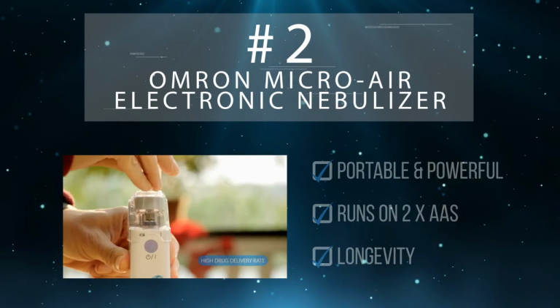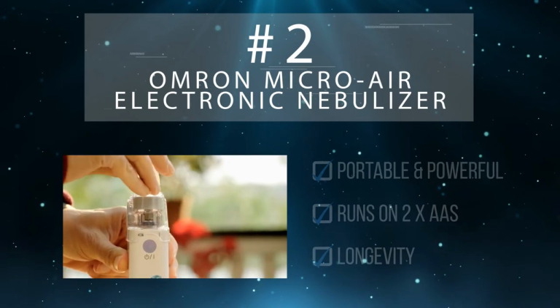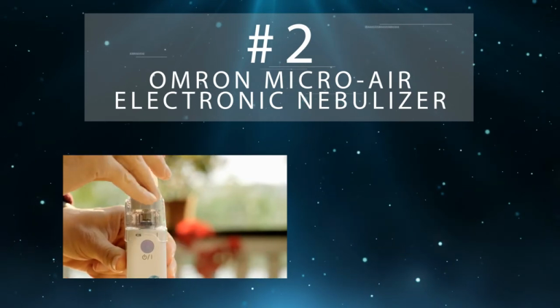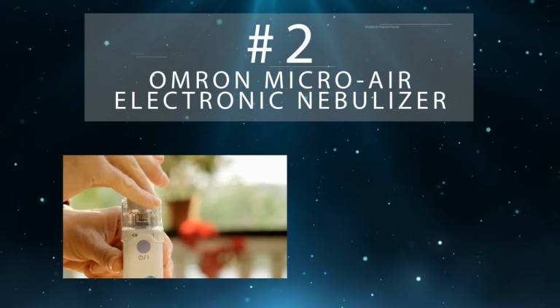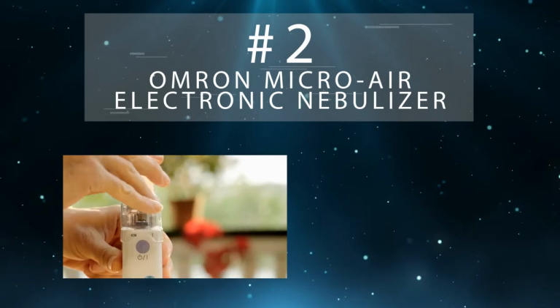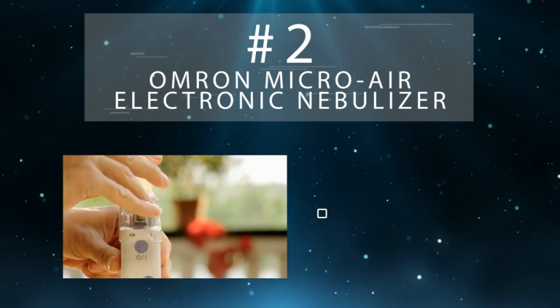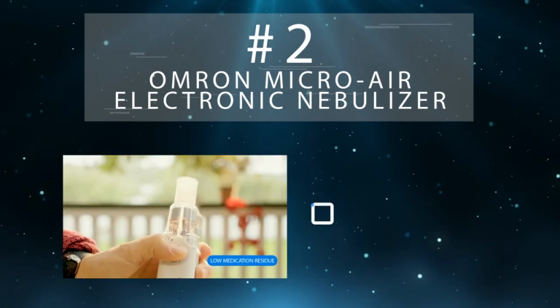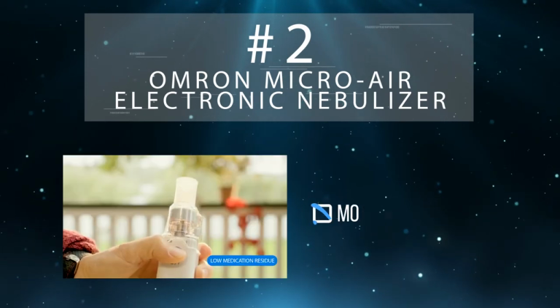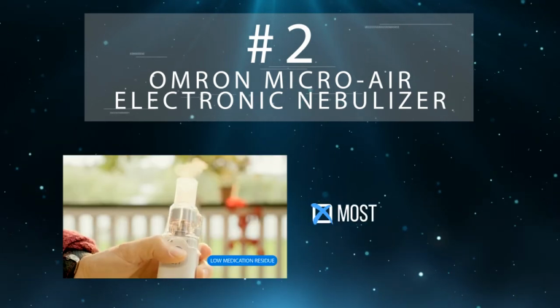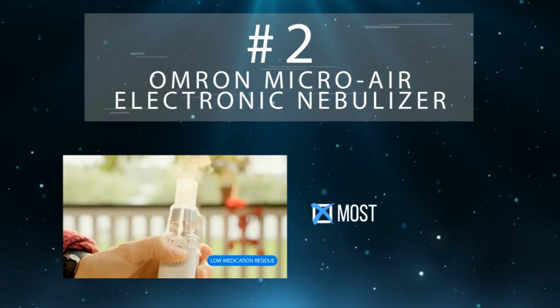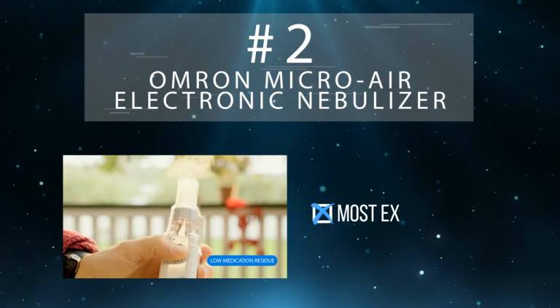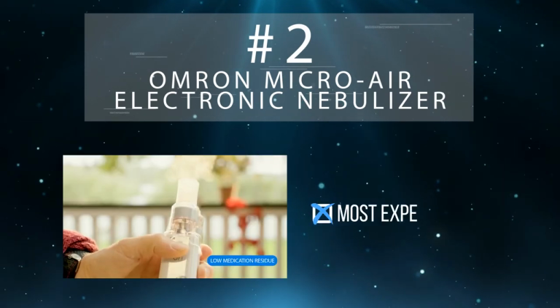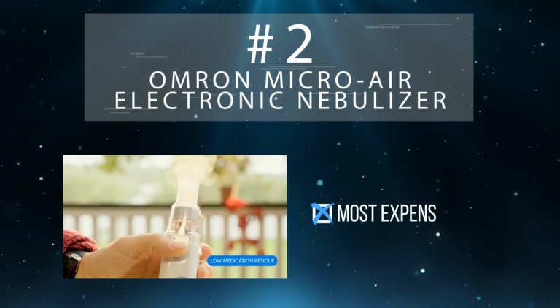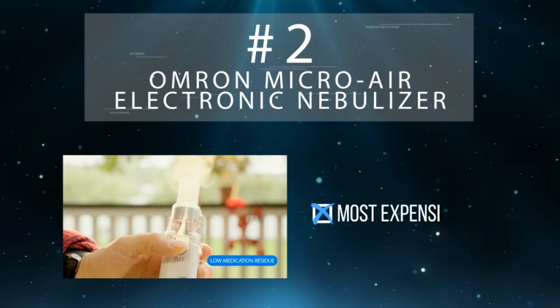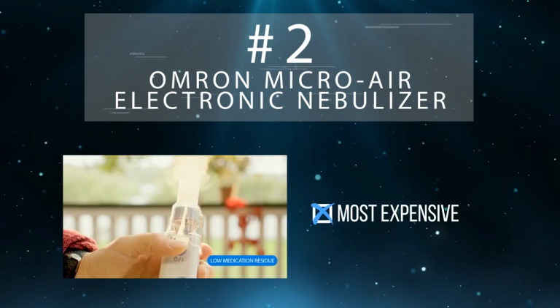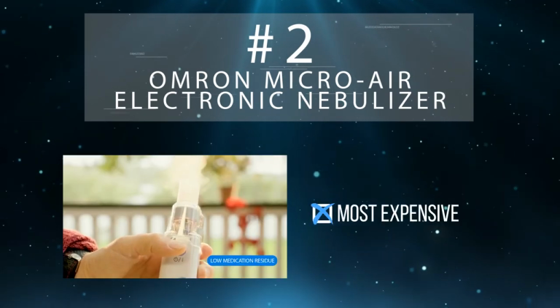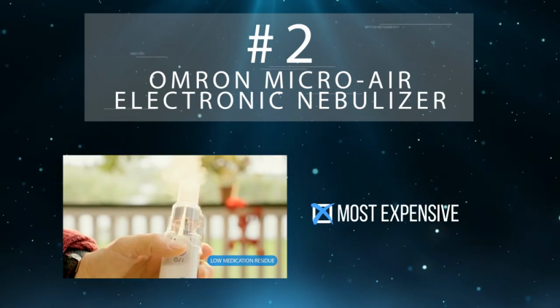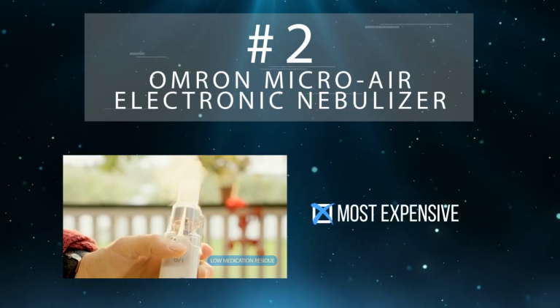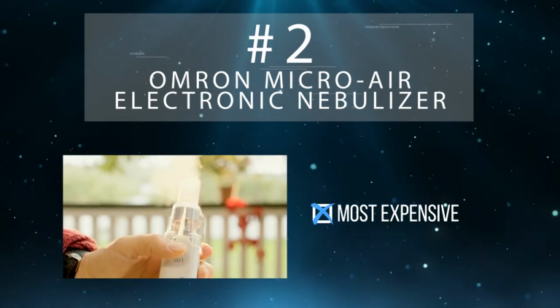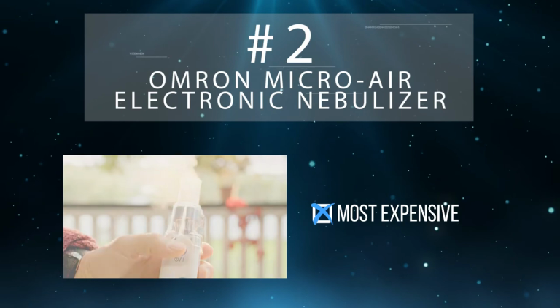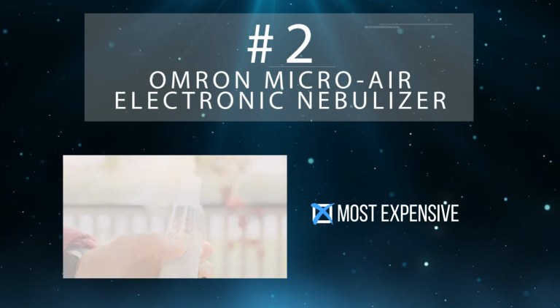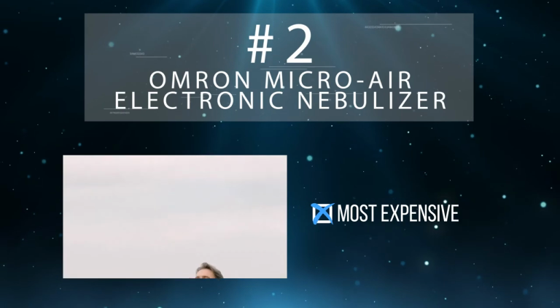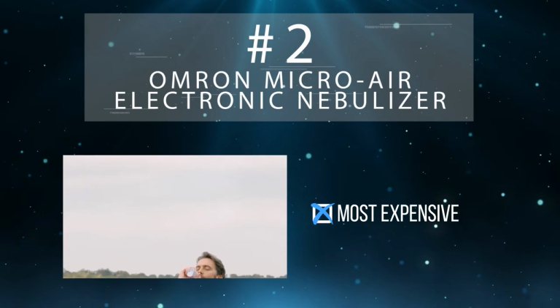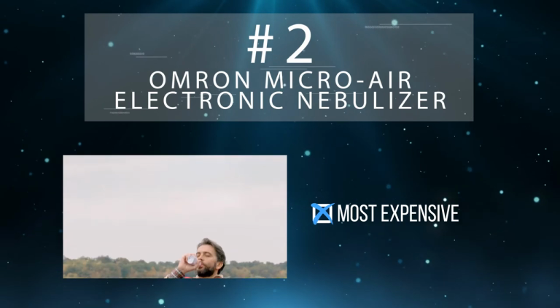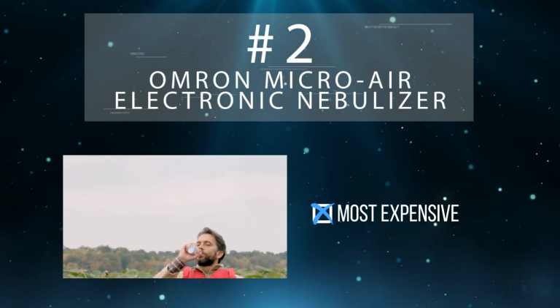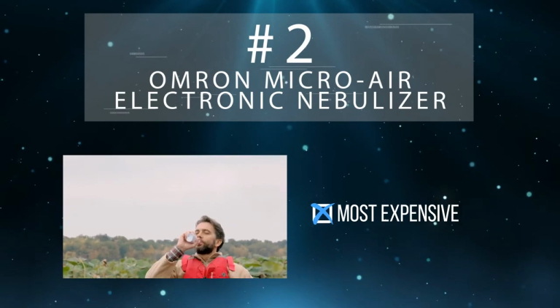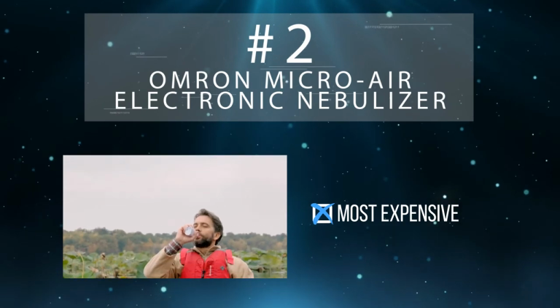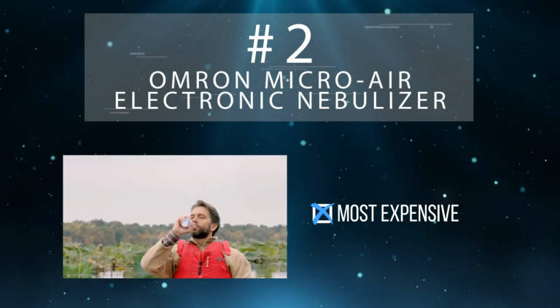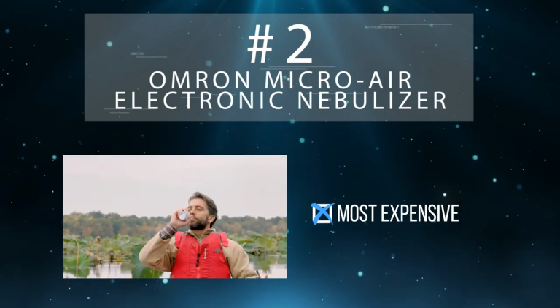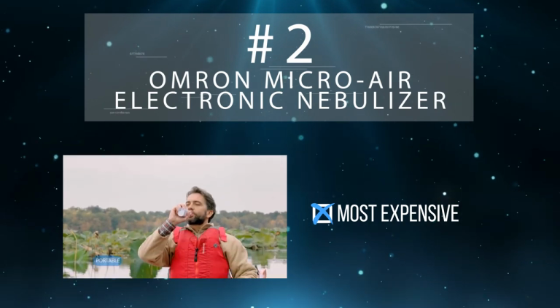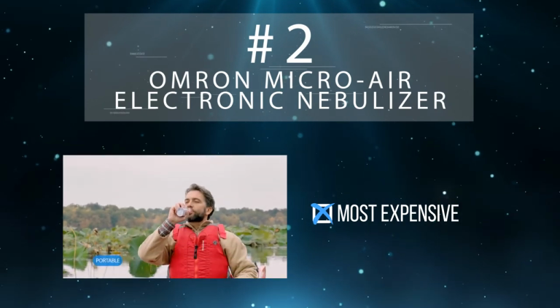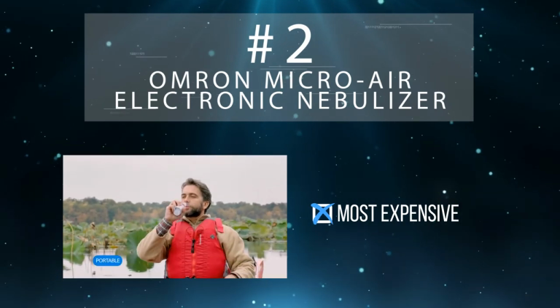All that simplicity does come at a price, though, as the Microair is the most expensive nebulizer on this list.